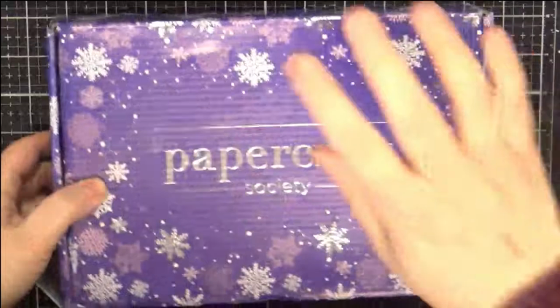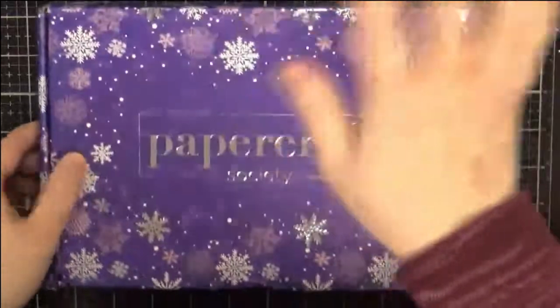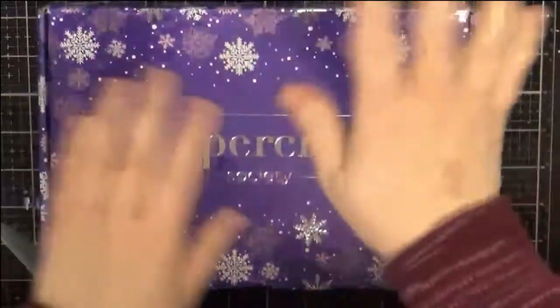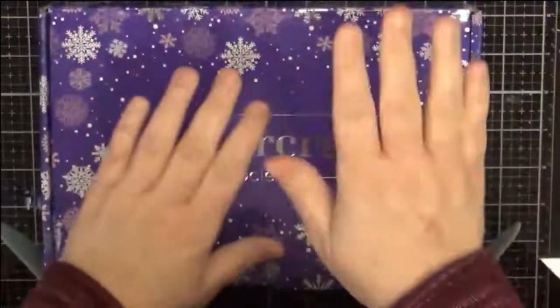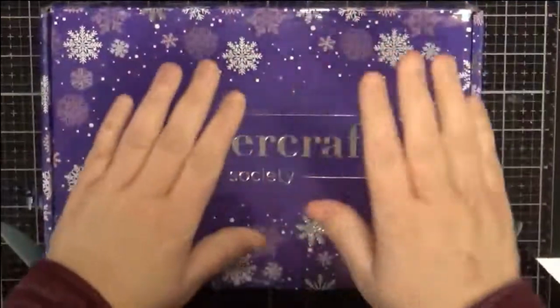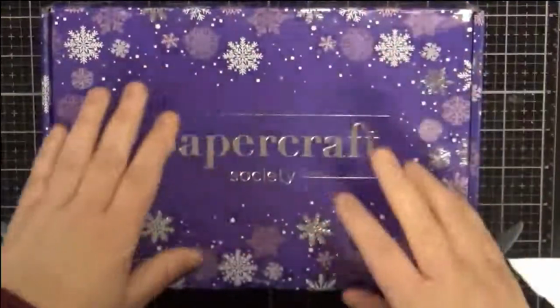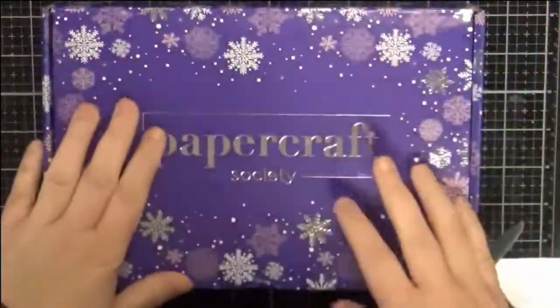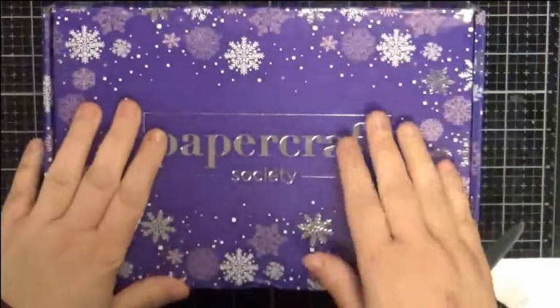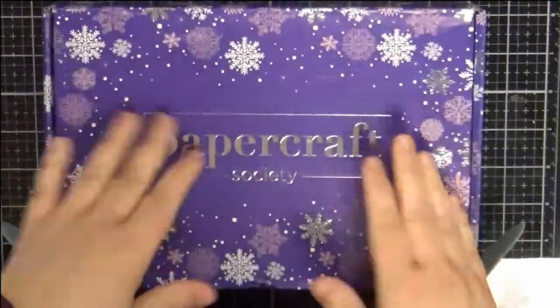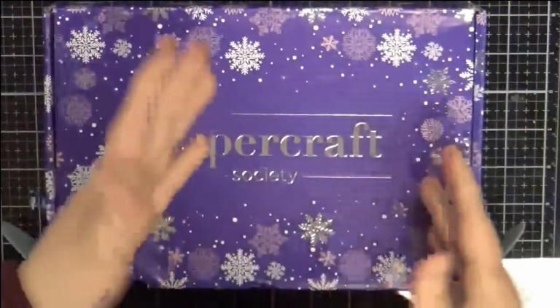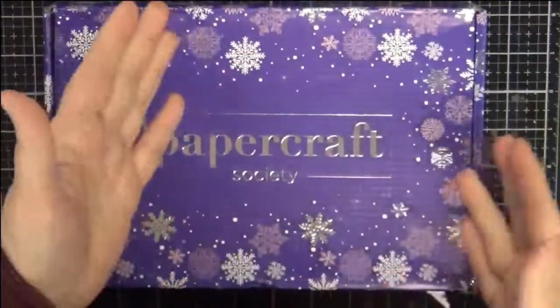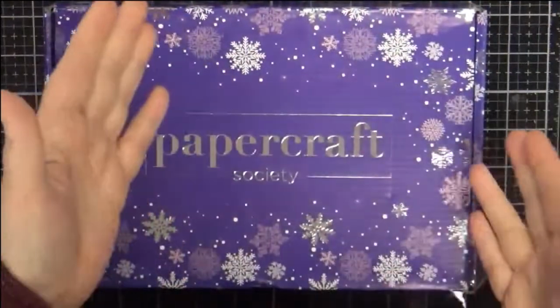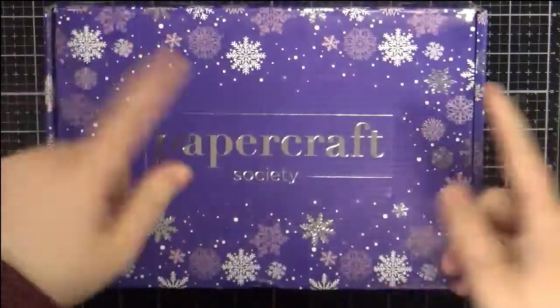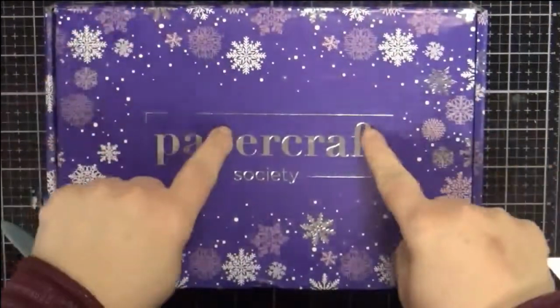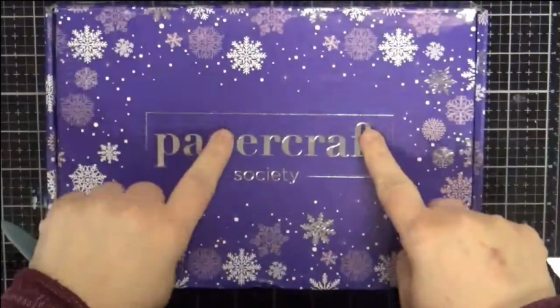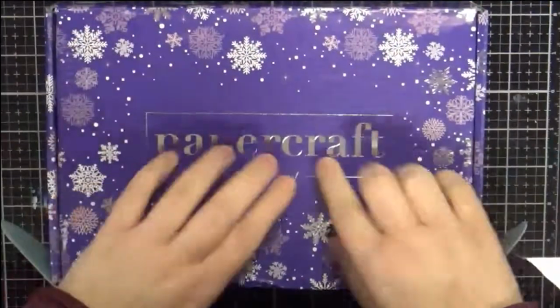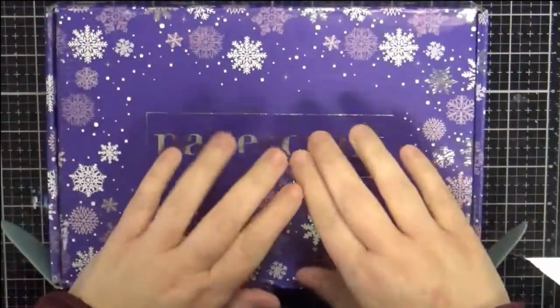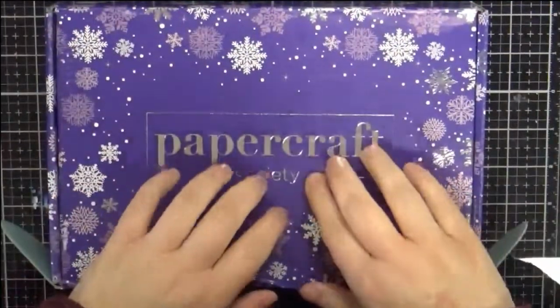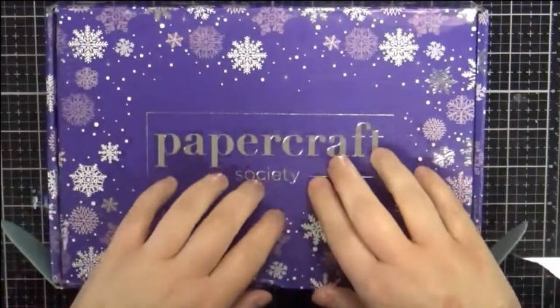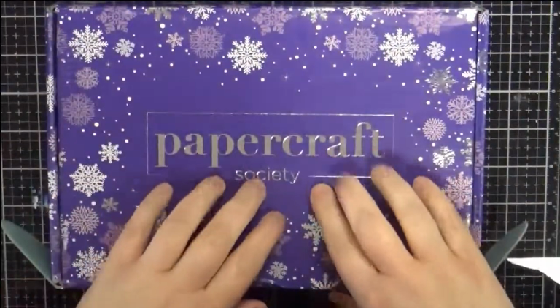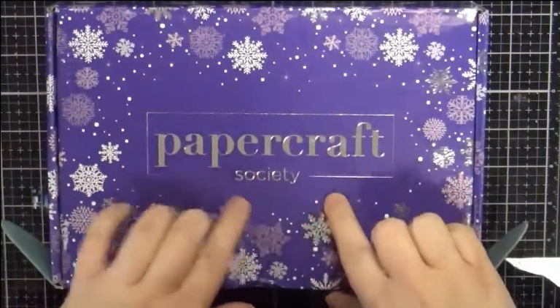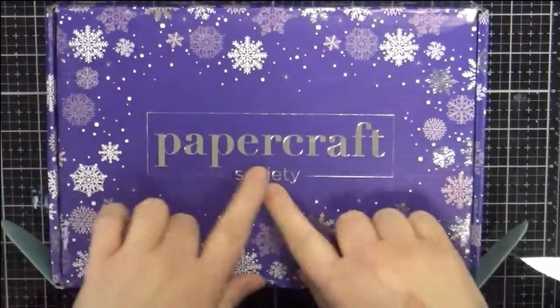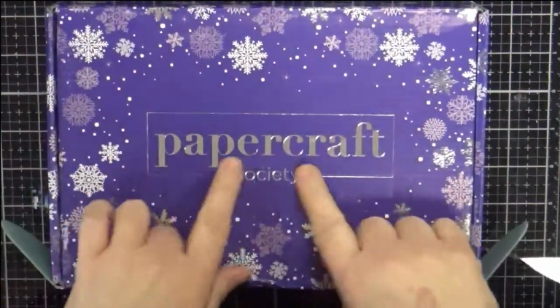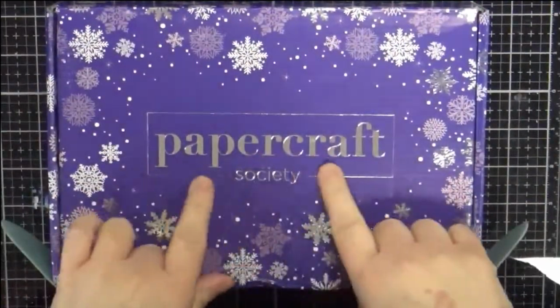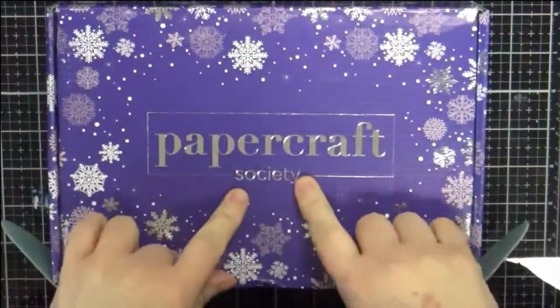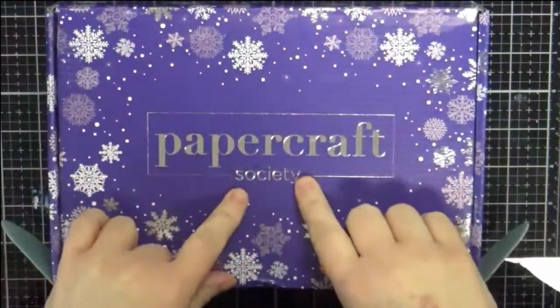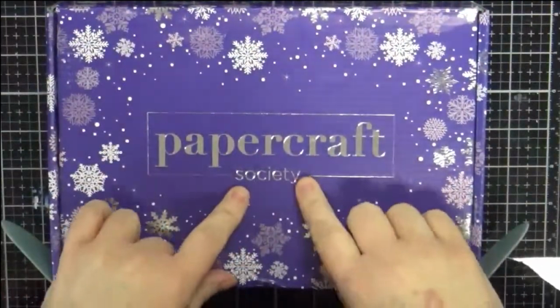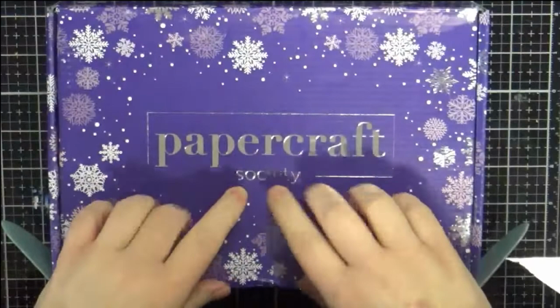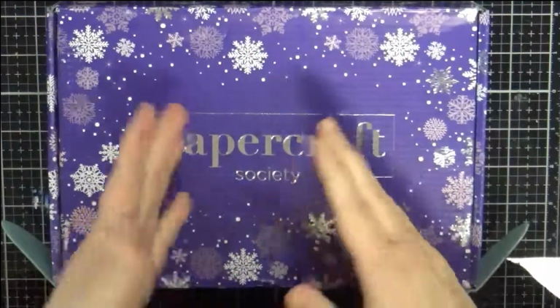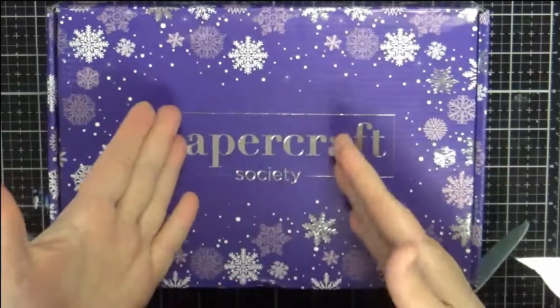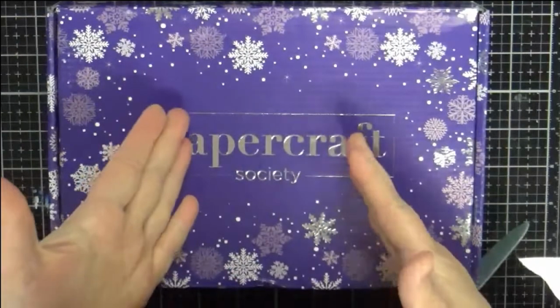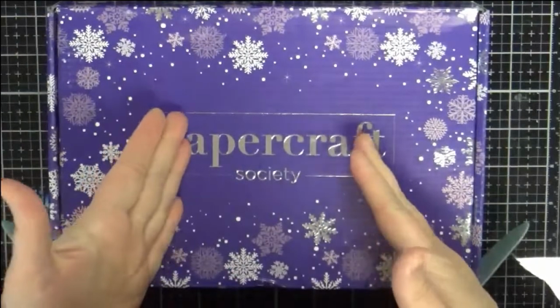Hey everybody, thanks for coming to my channel. Today I have the second Papercraft Society box that just came in the mail.